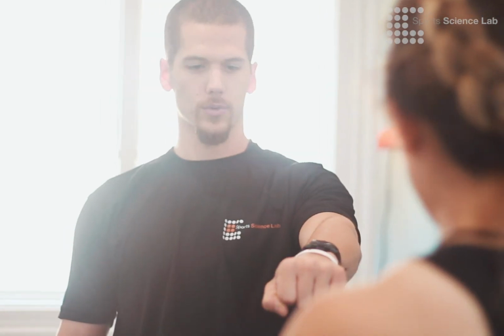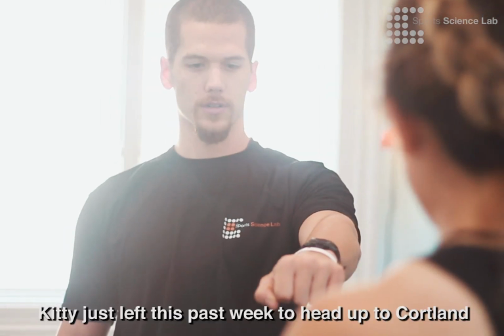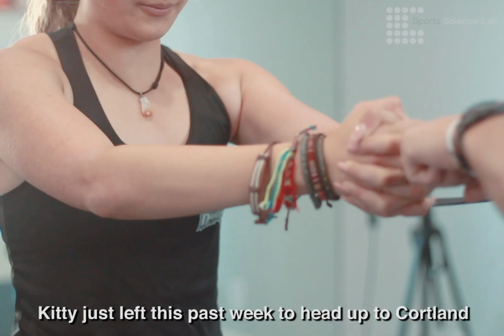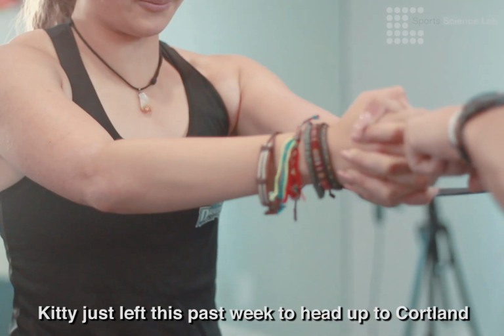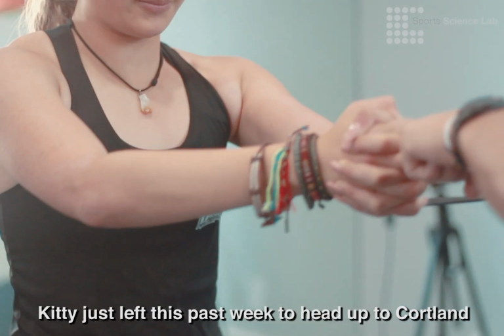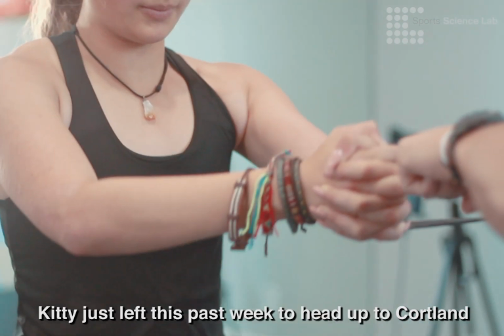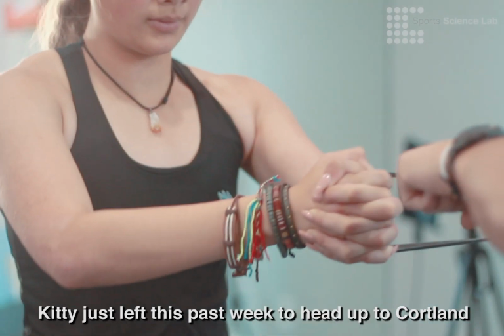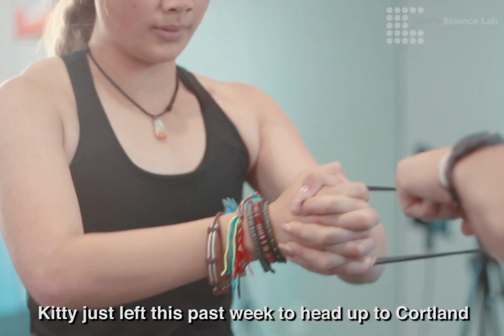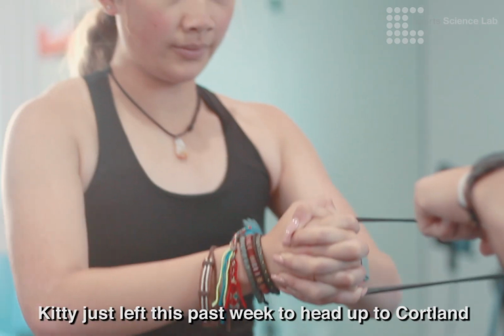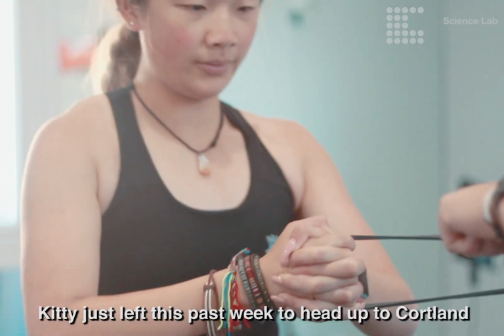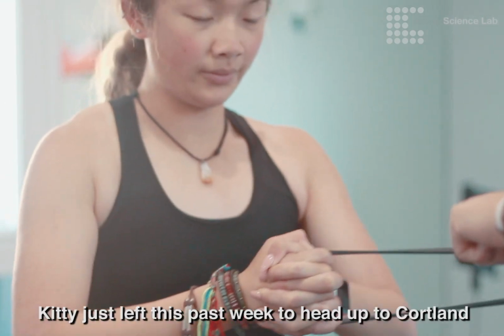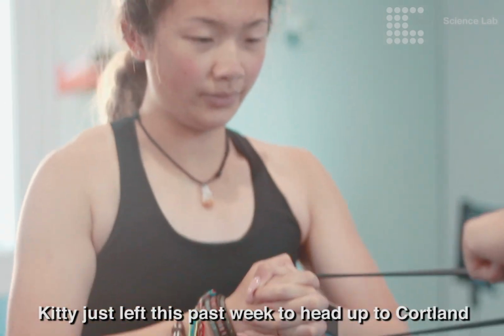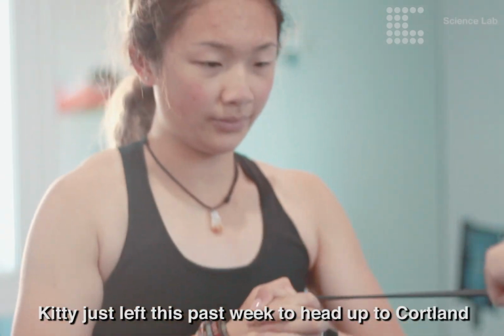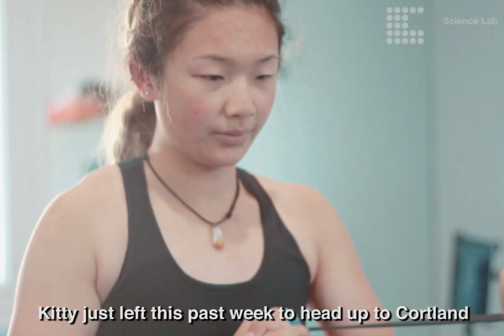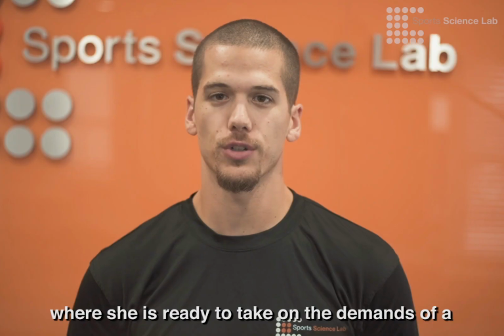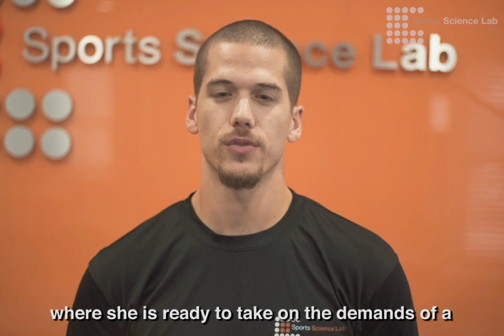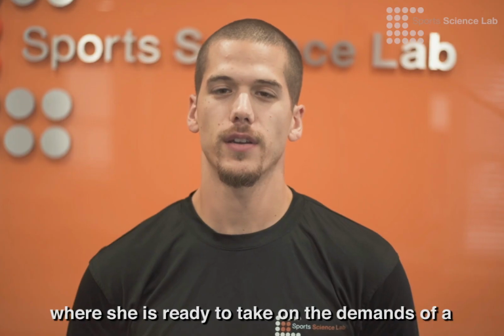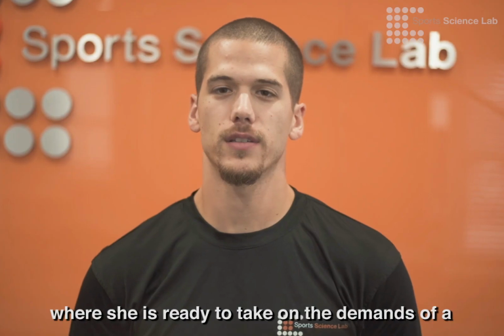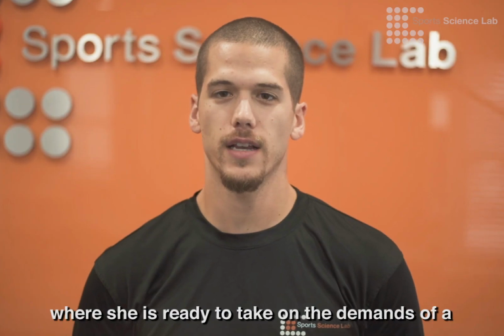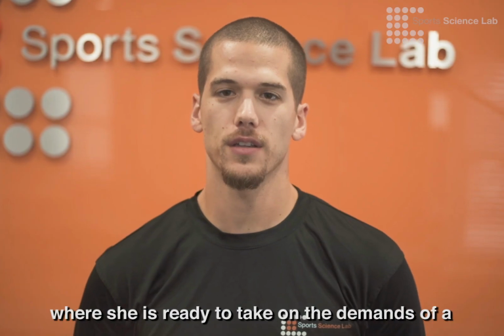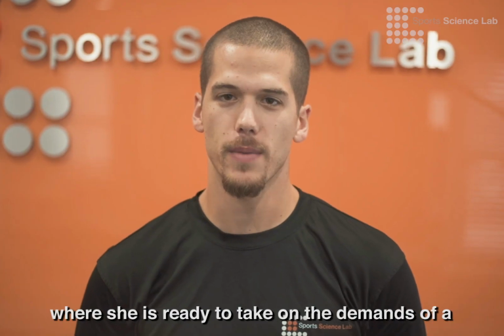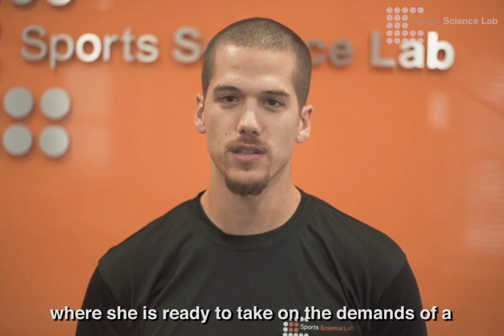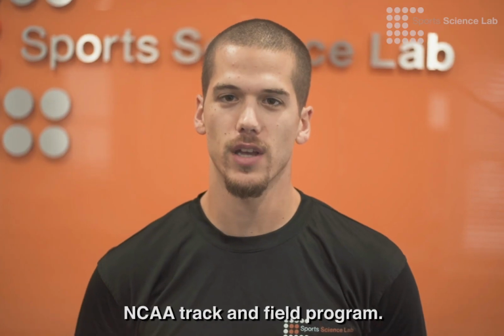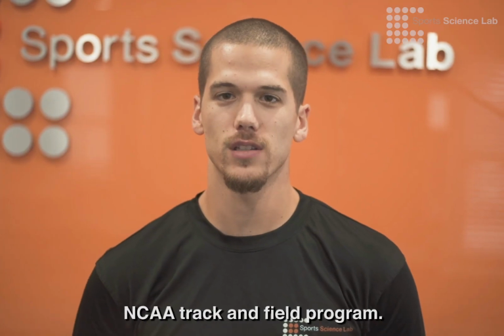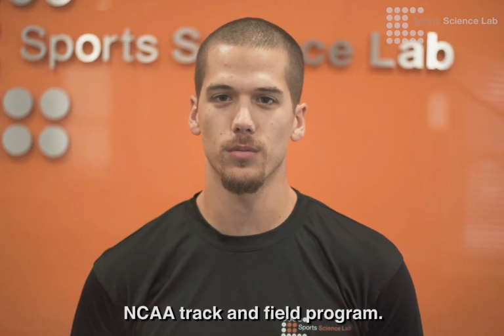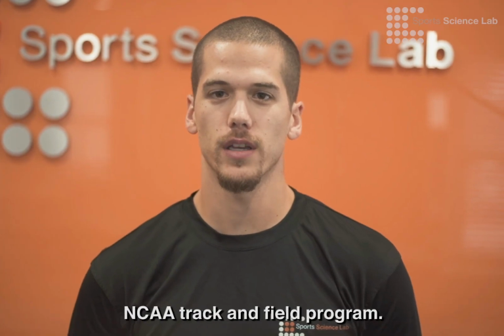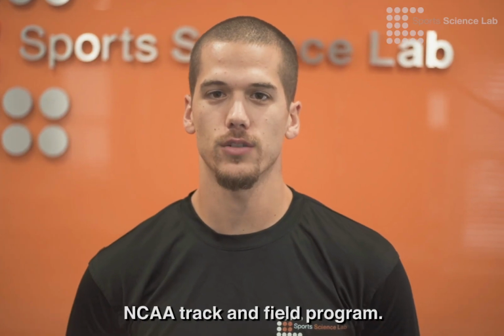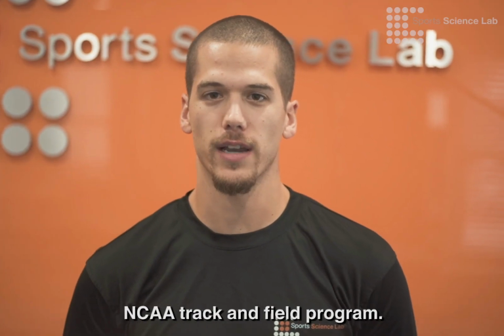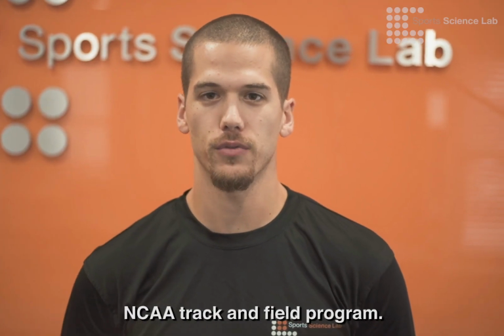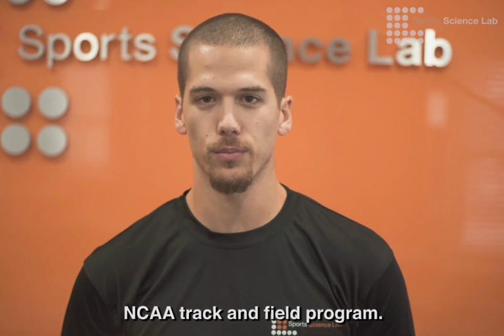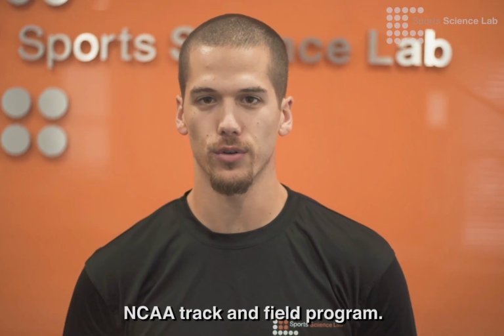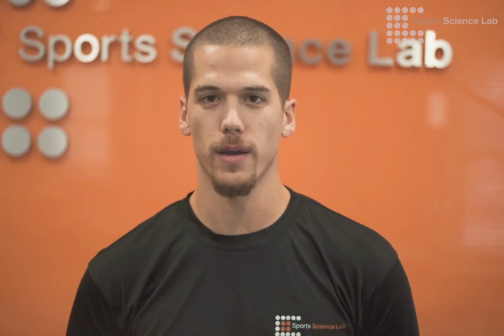Kitty just left this past week to head up to Cortland, where she's ready to take on the demands of an NCAA track and field program.